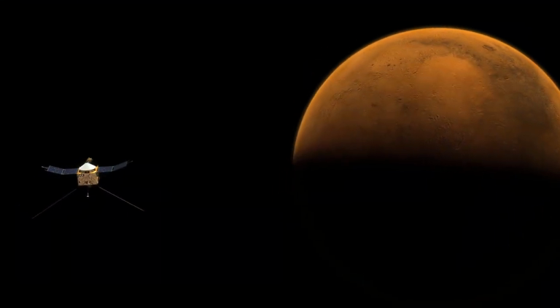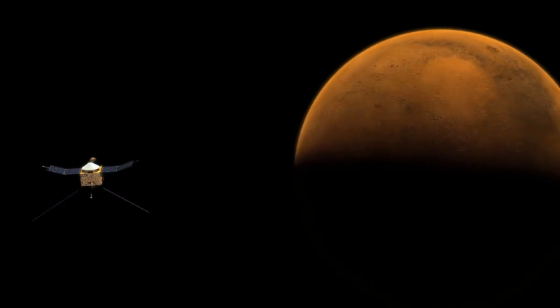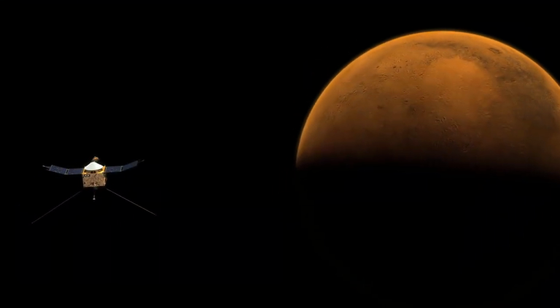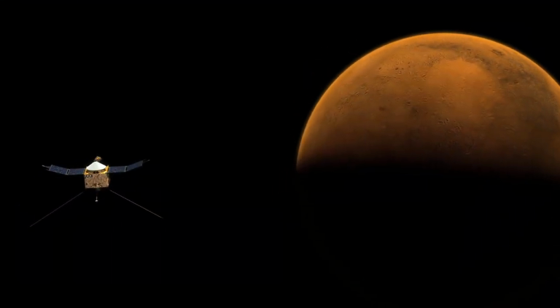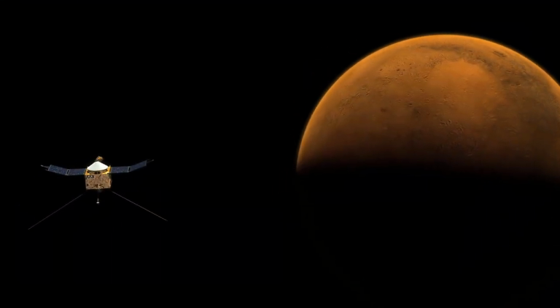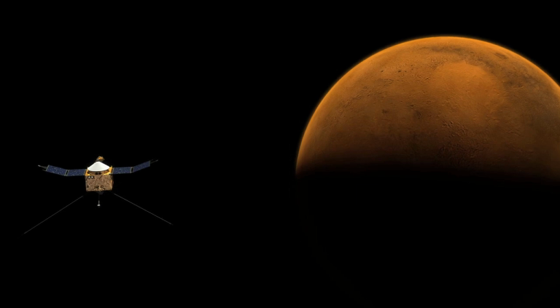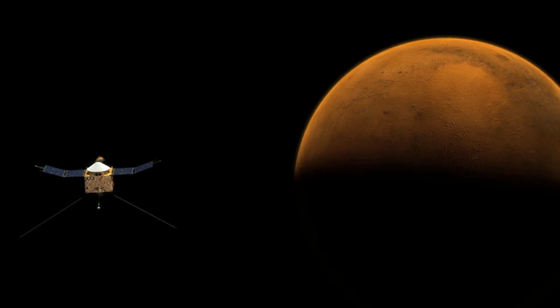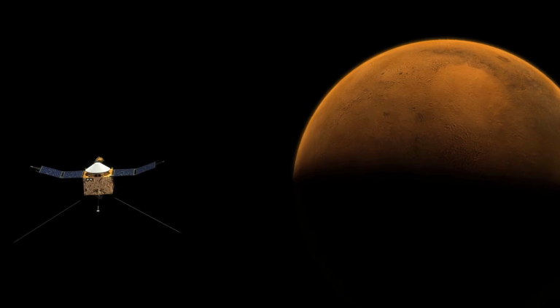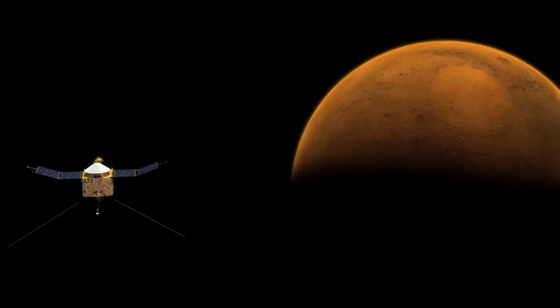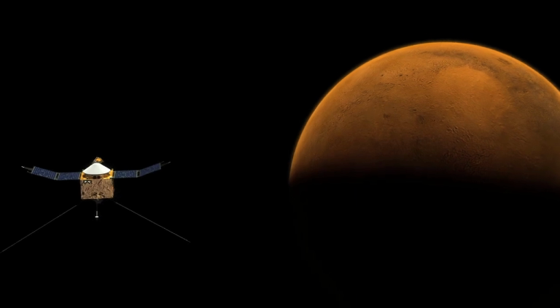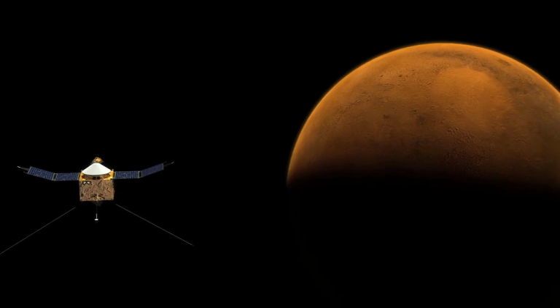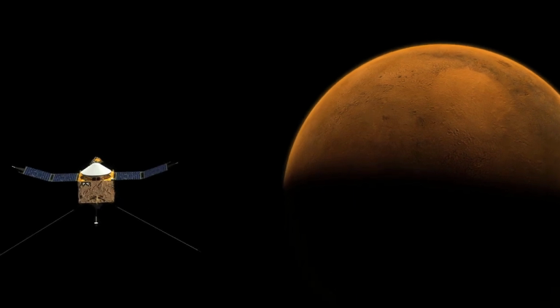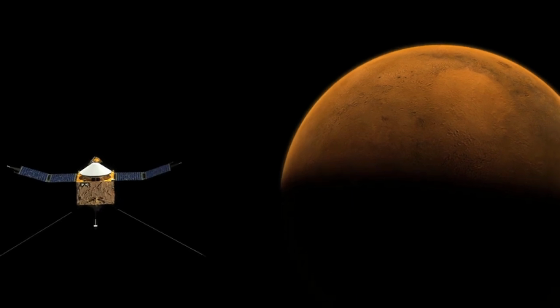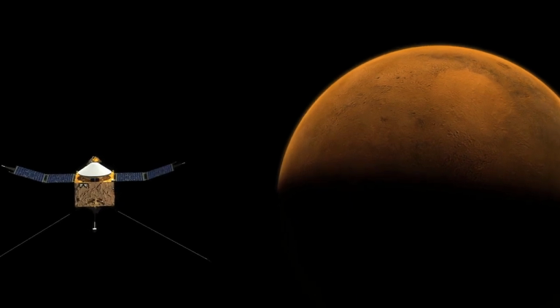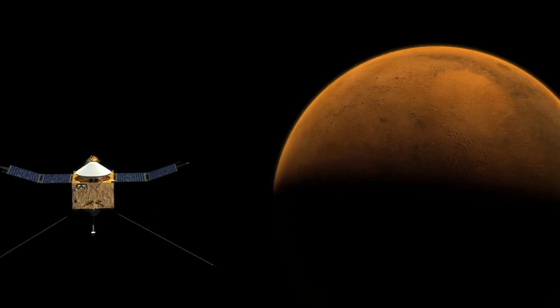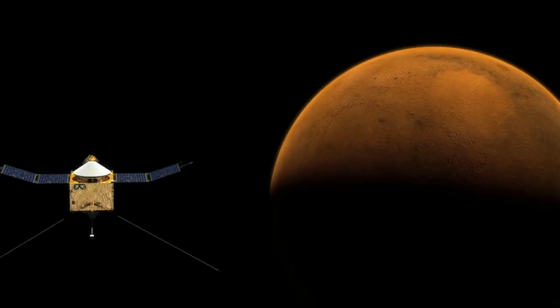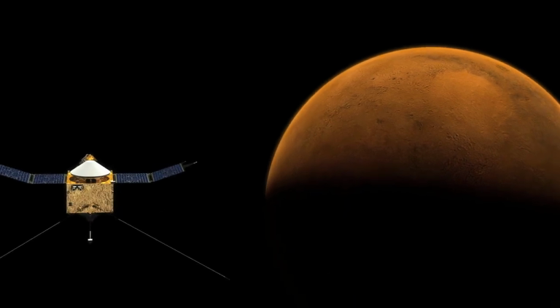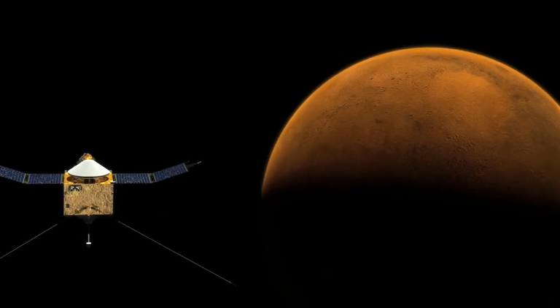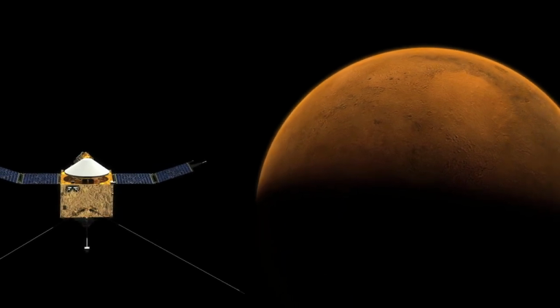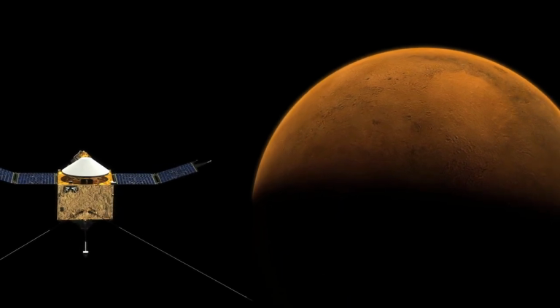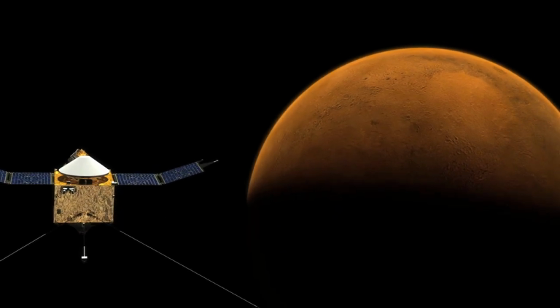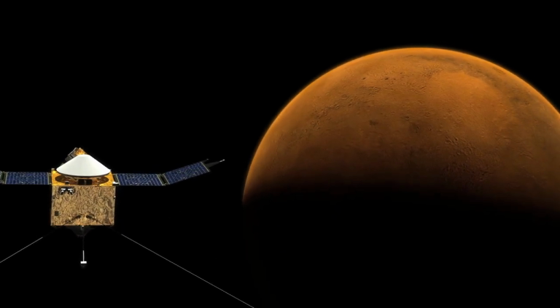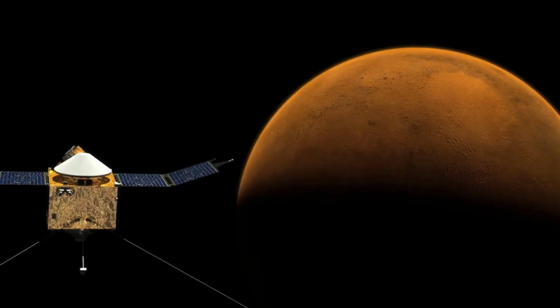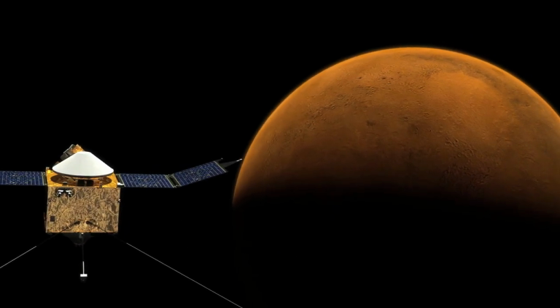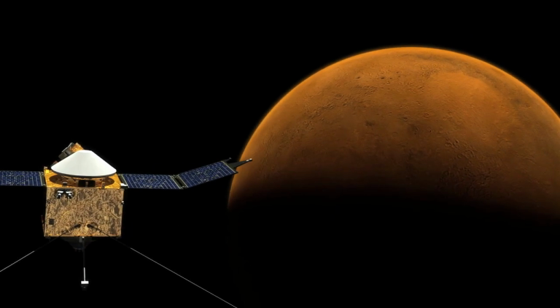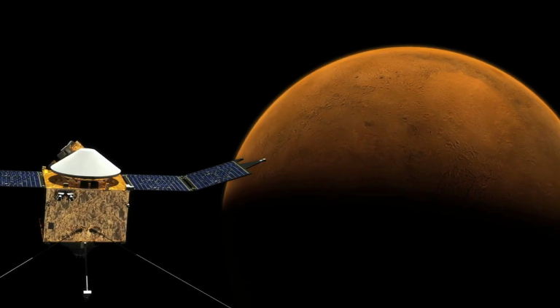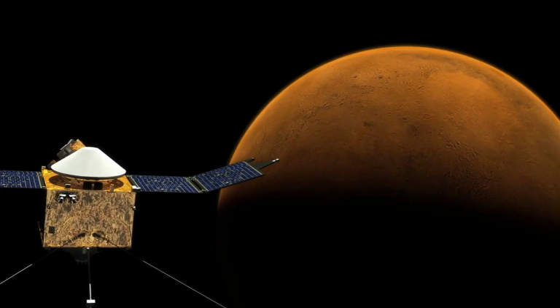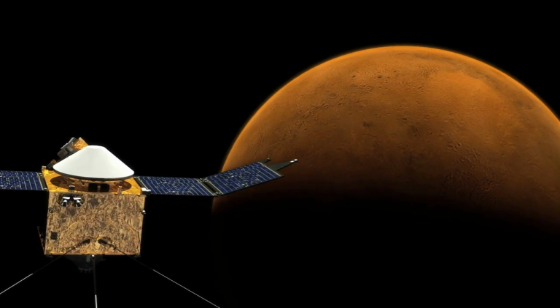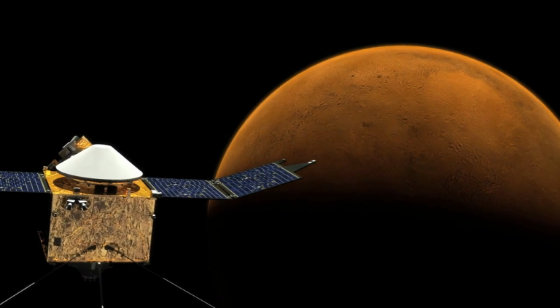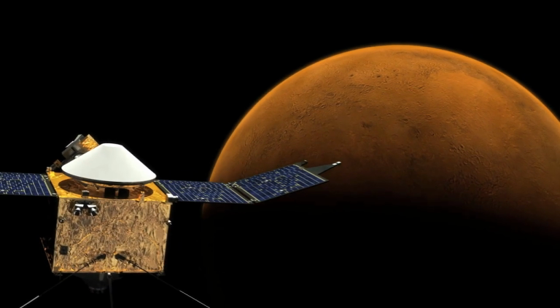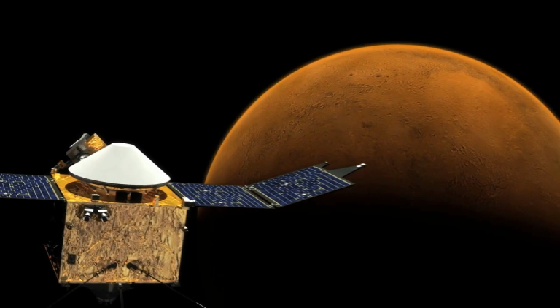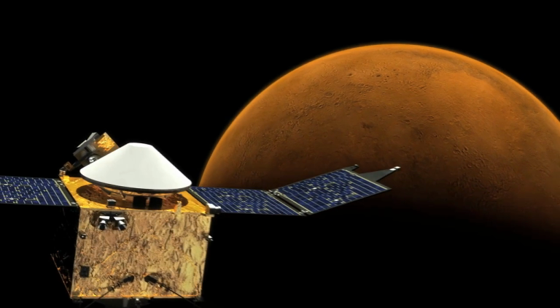Following its launch from Cape Canaveral Air Force Station, MAVEN is scheduled to reach Mars in September 2014.